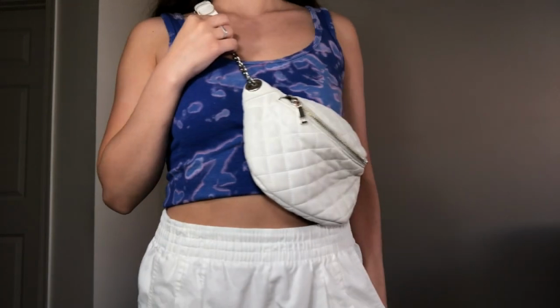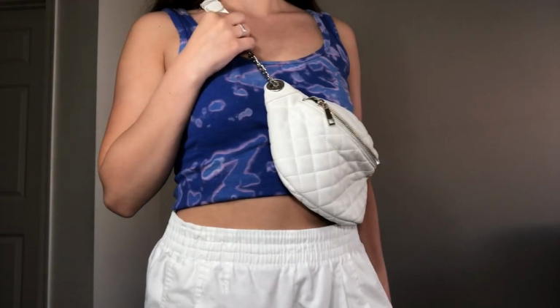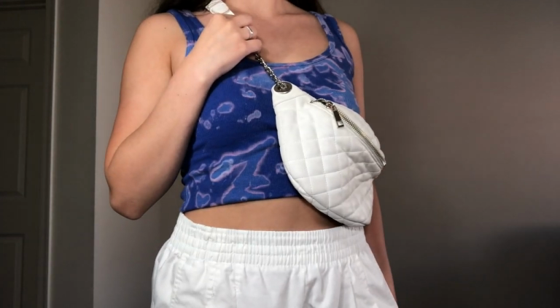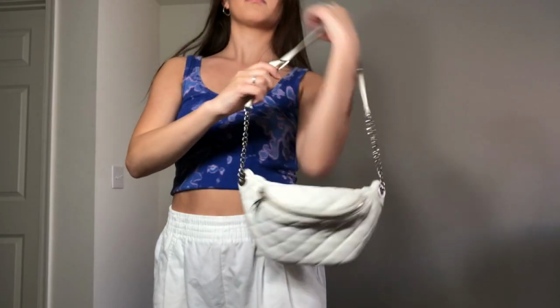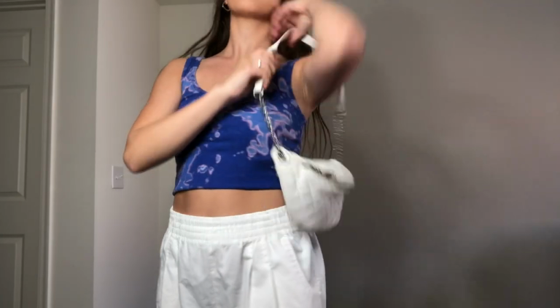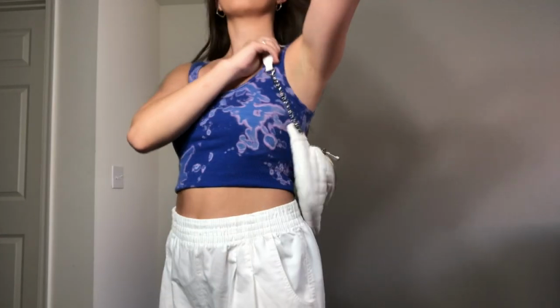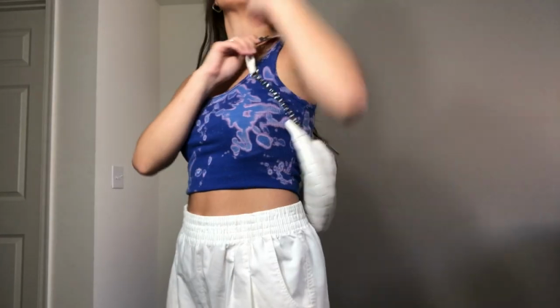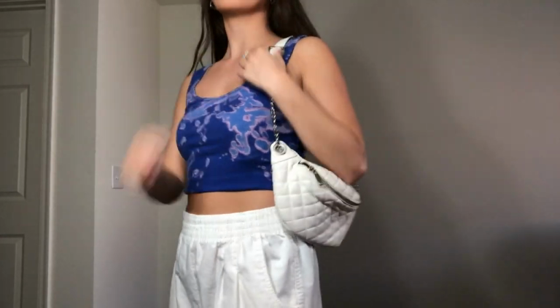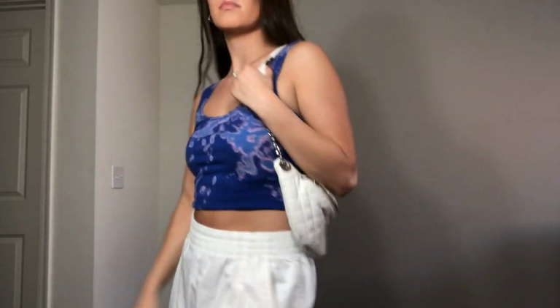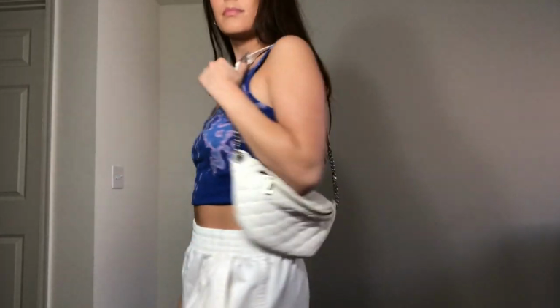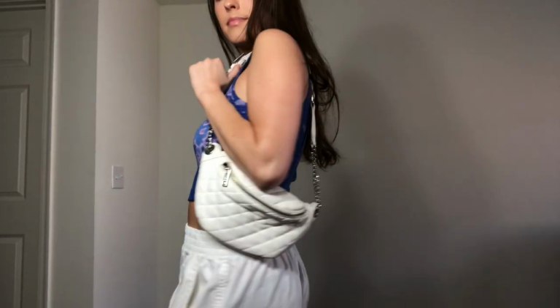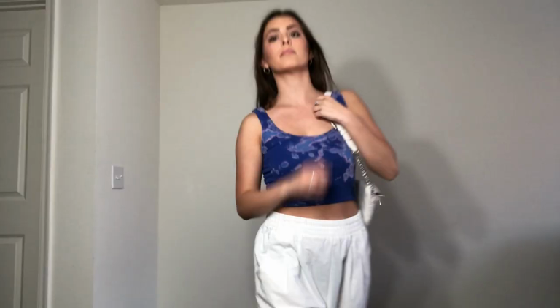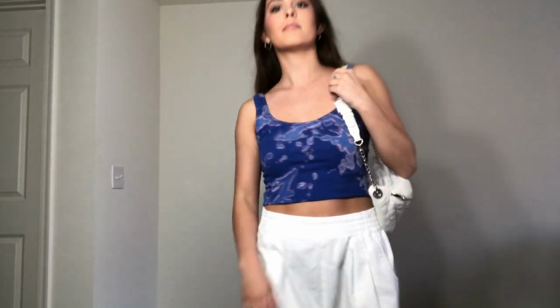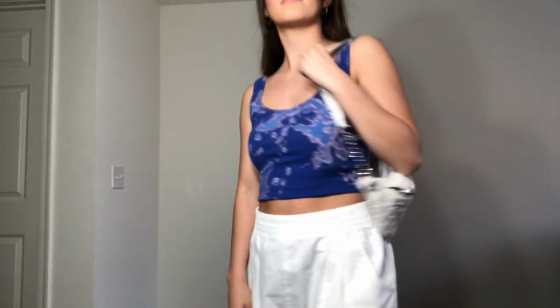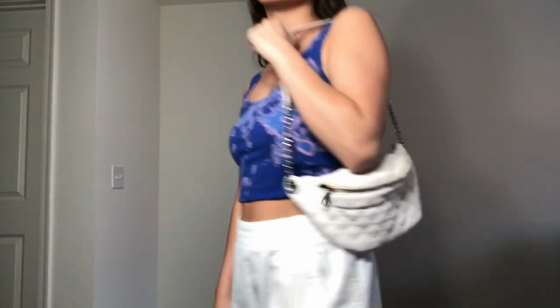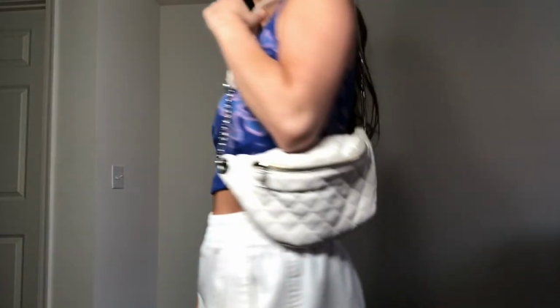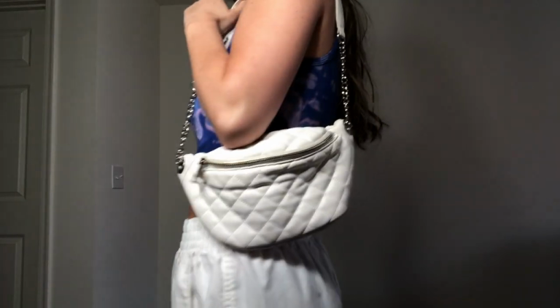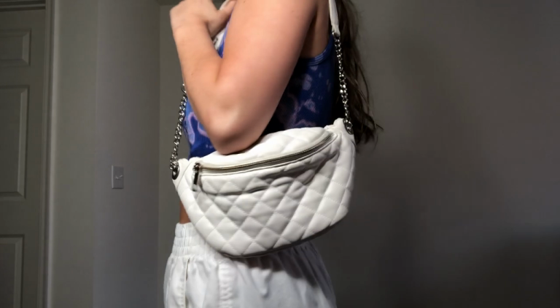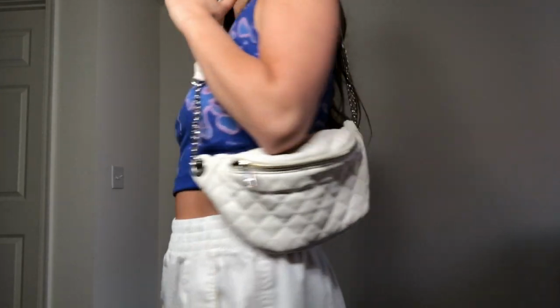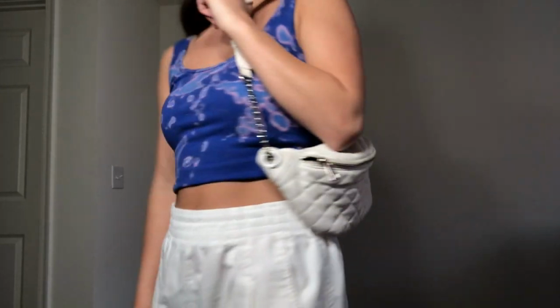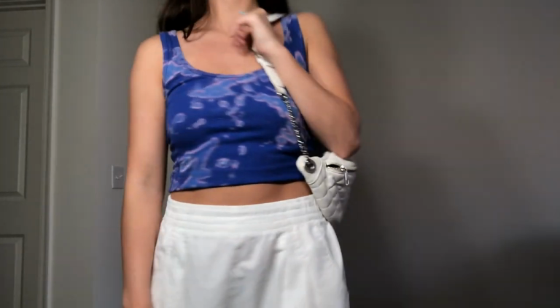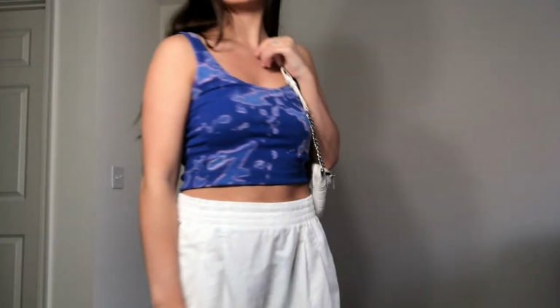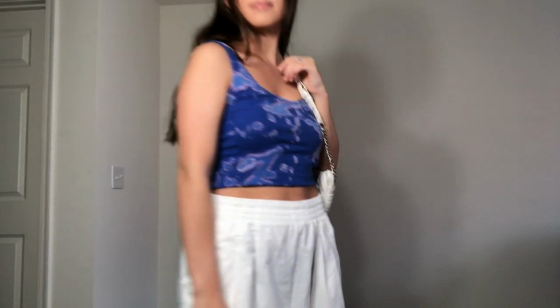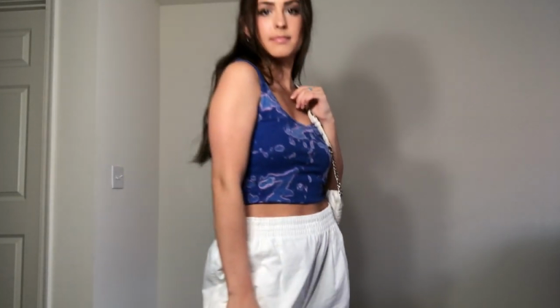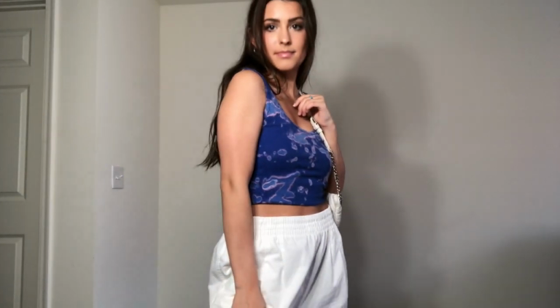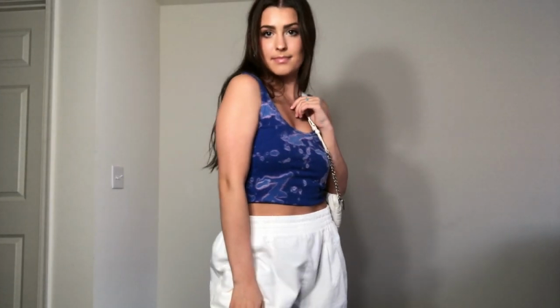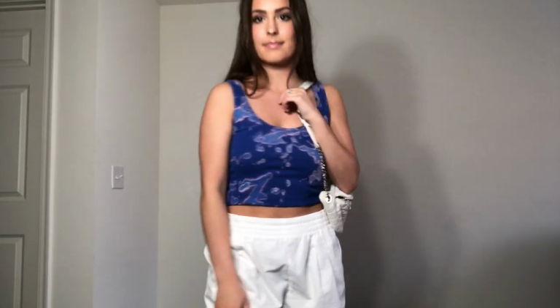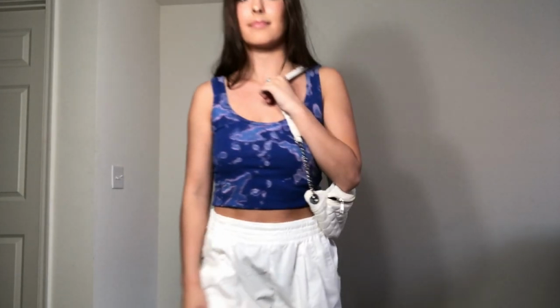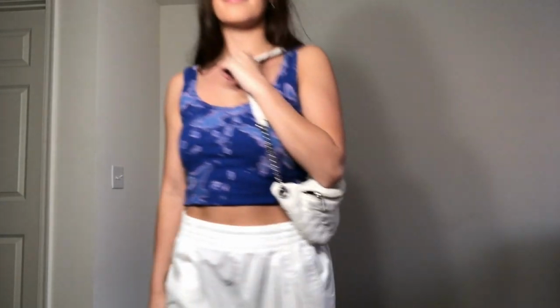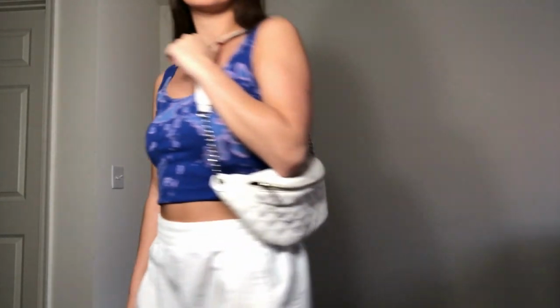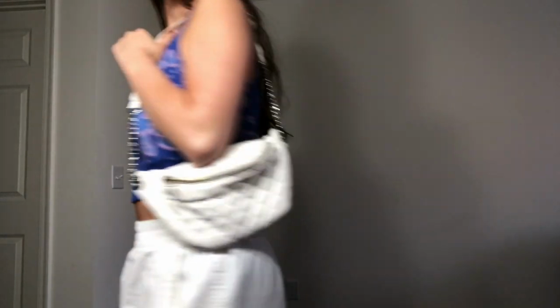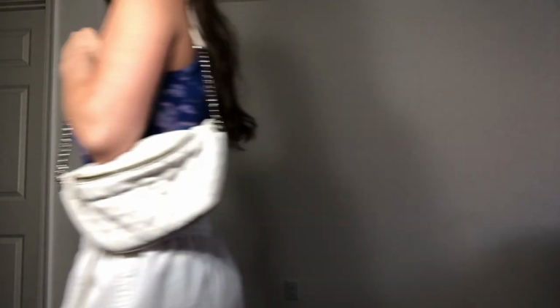Also, this tank is from Lexi Meltzer's Closet and the pants are from Goodwill. So if you guys want me to do a Goodwill tips and tricks video after quarantine, let me know!